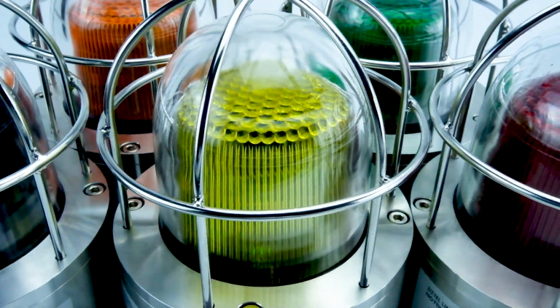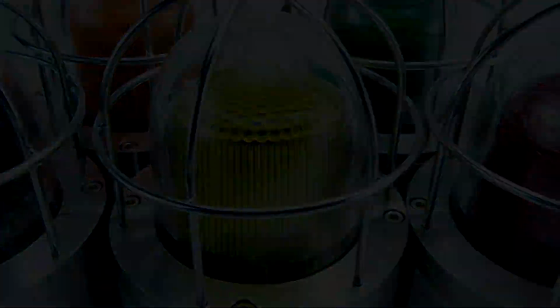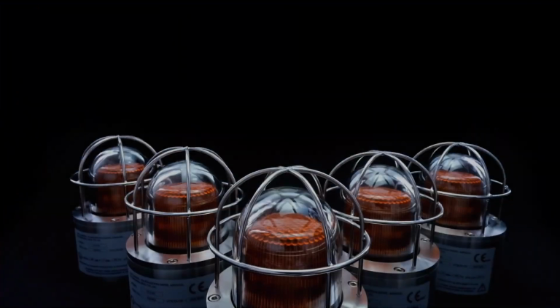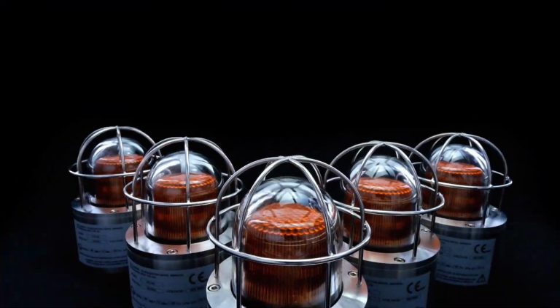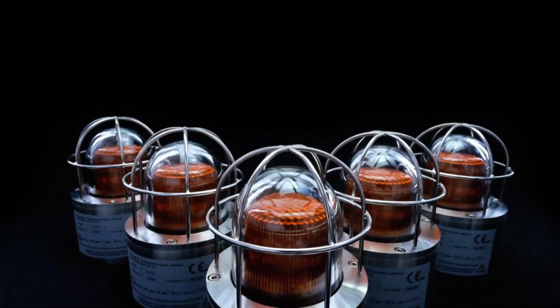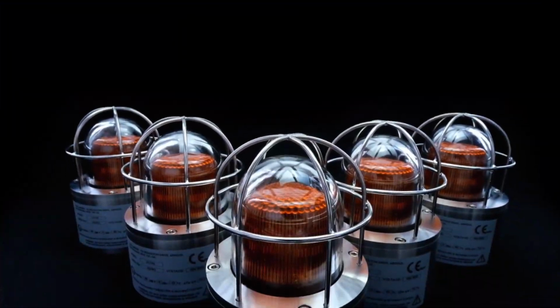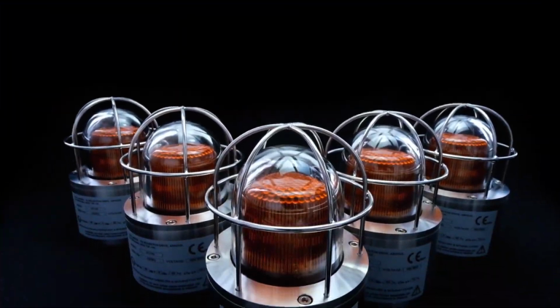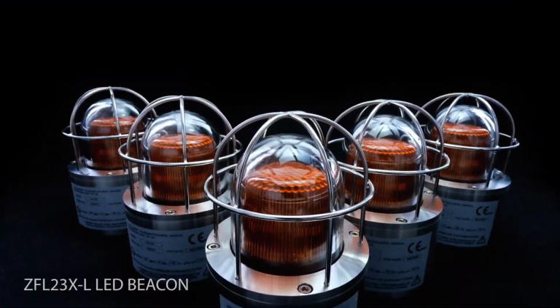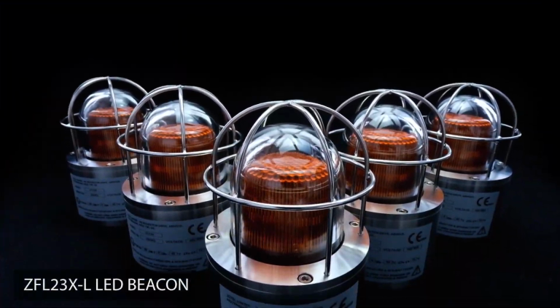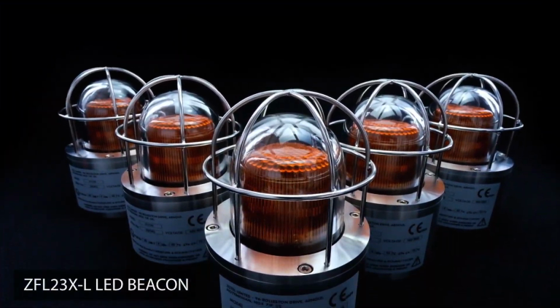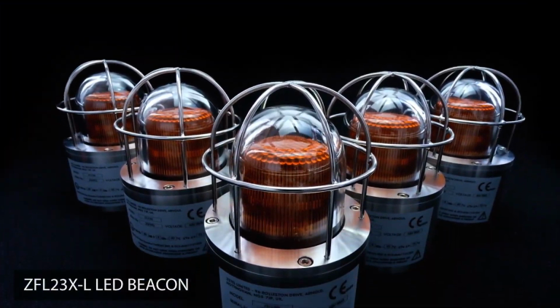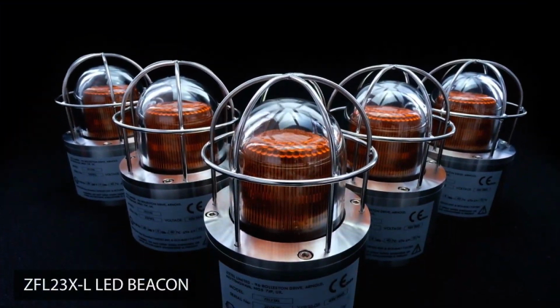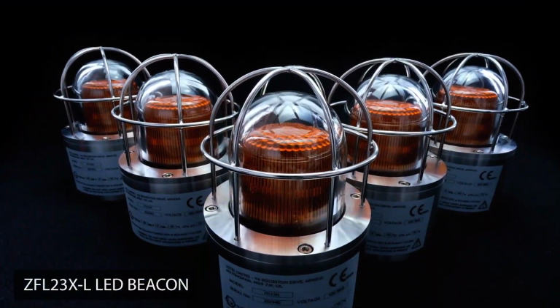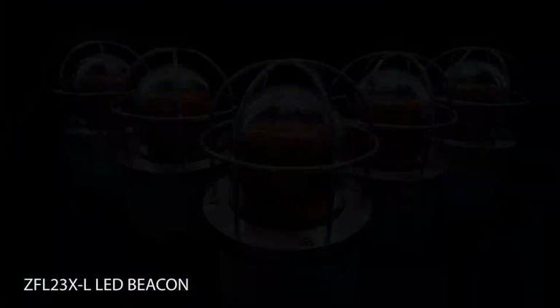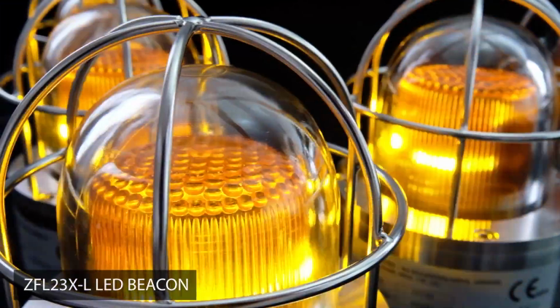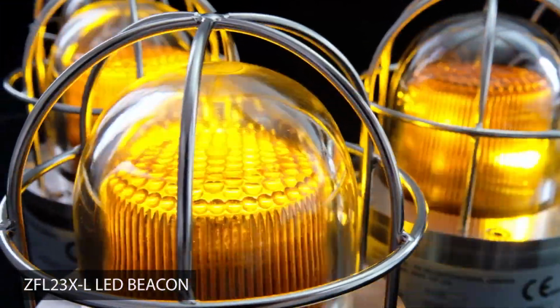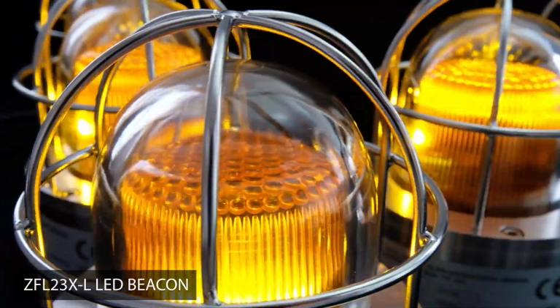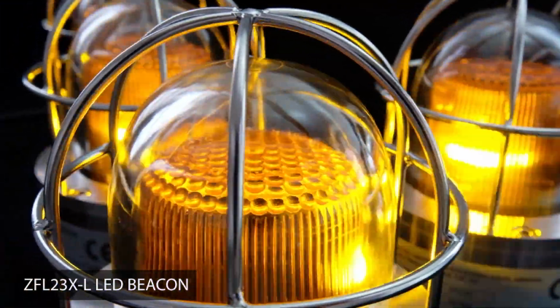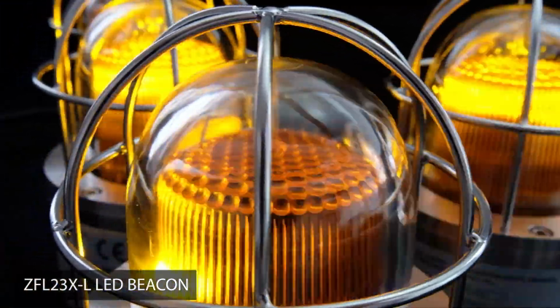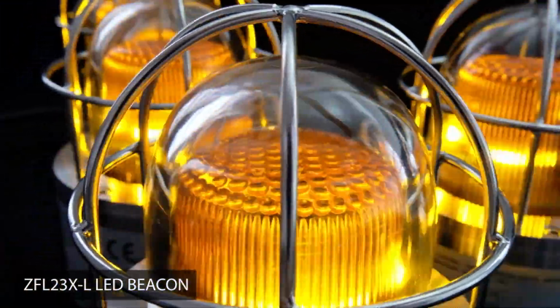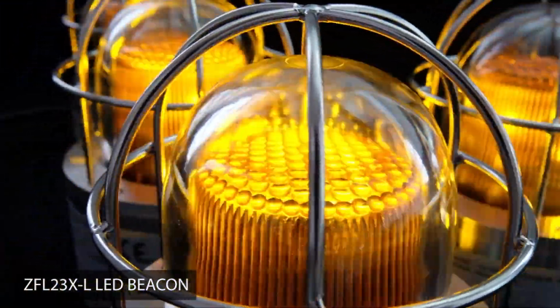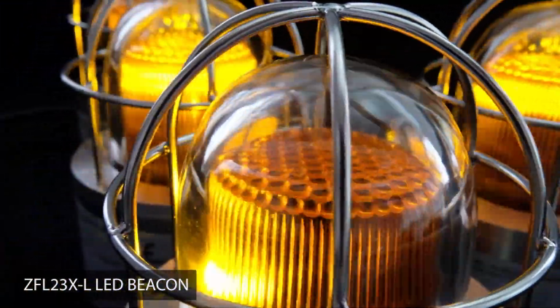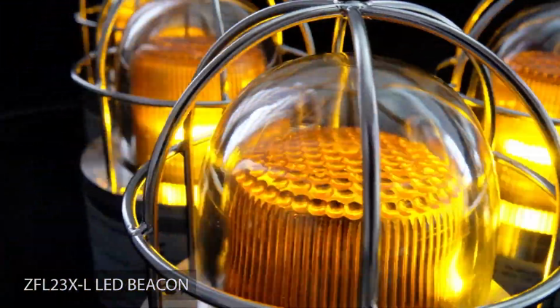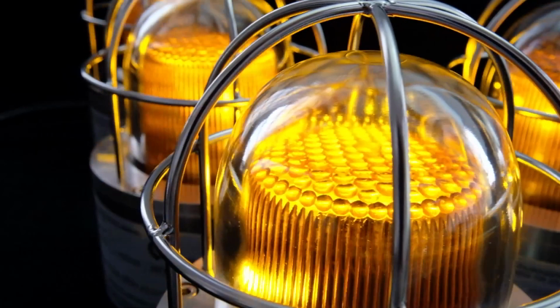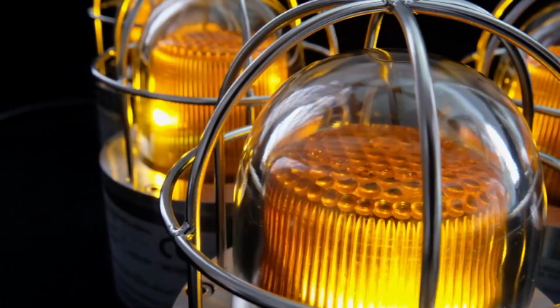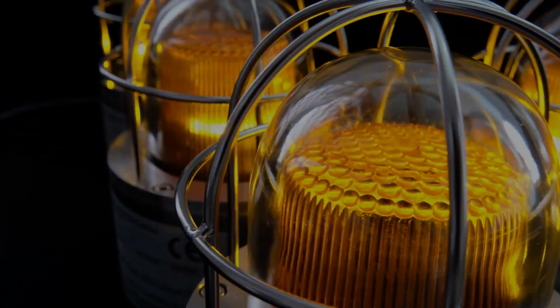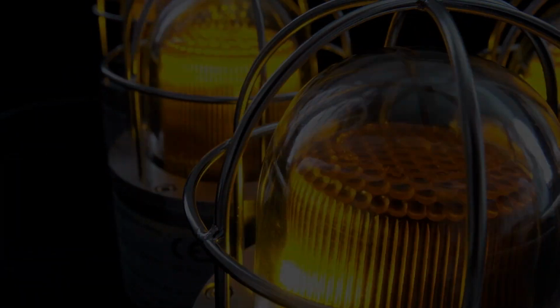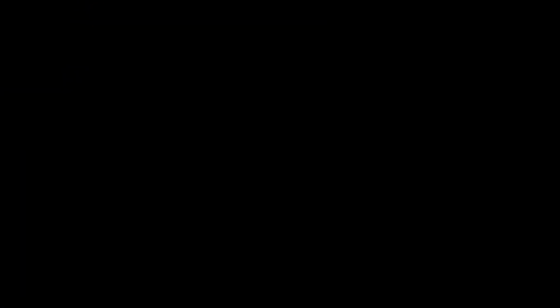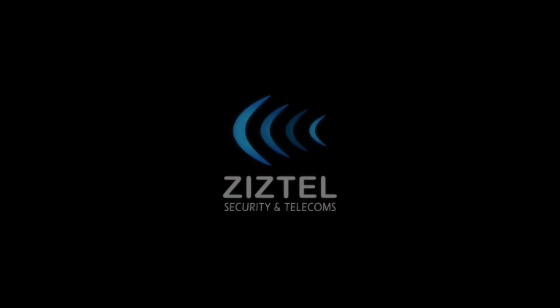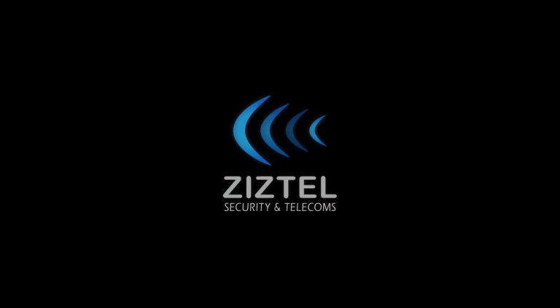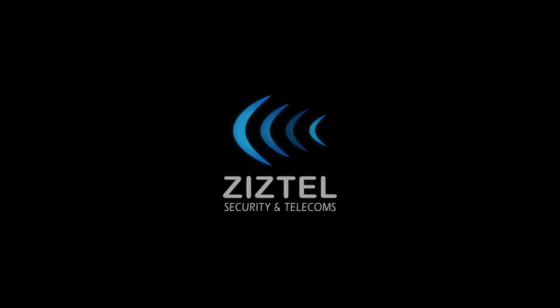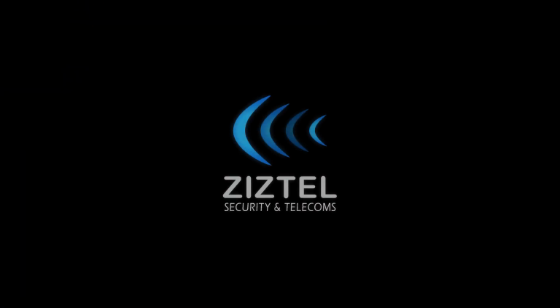The ZFL23XL — the high-performance LED signaling beacon from SysTel.